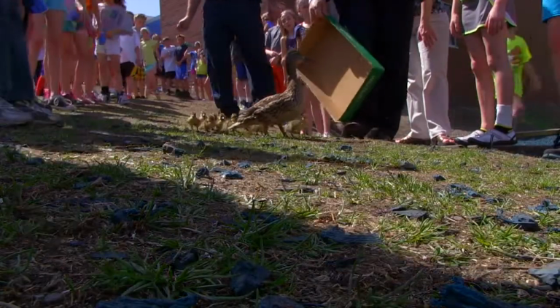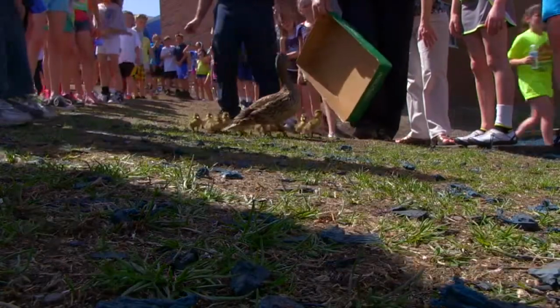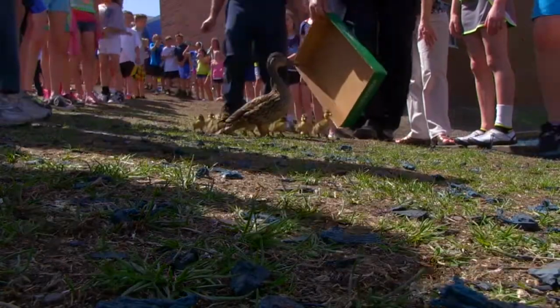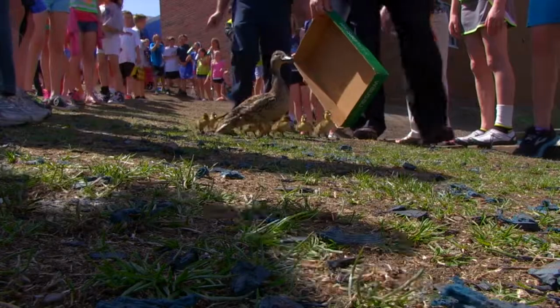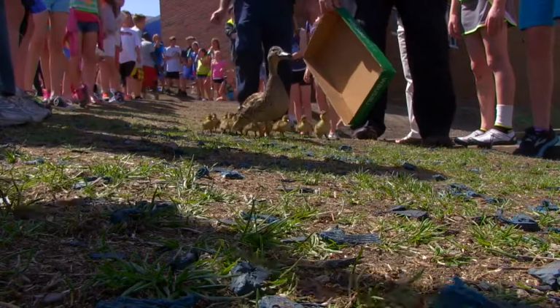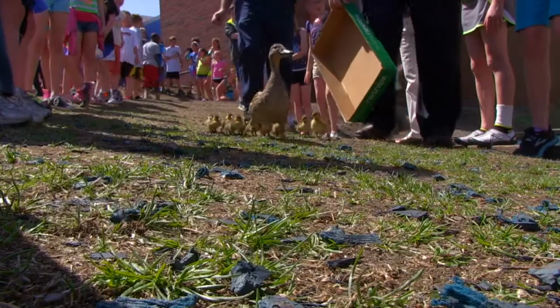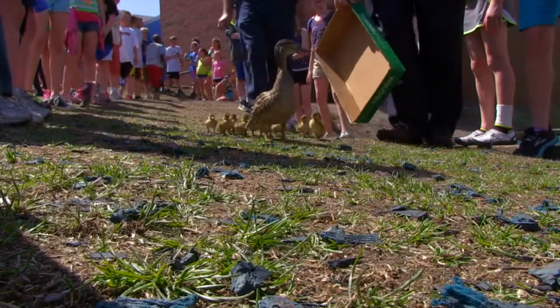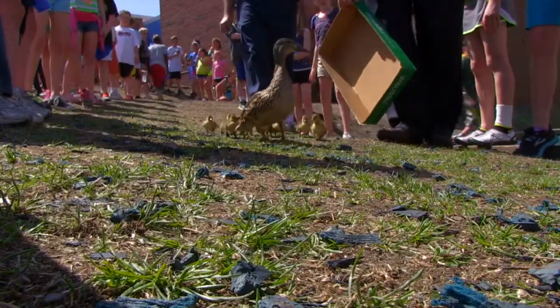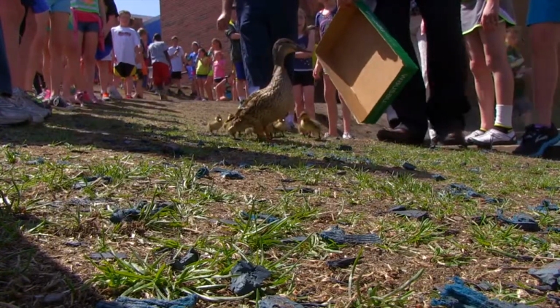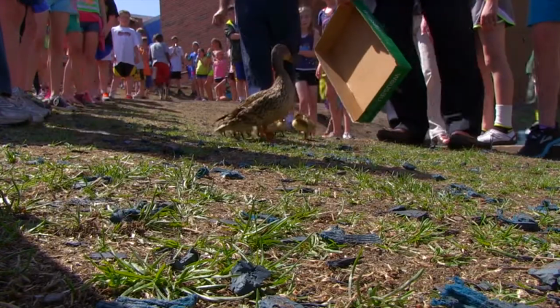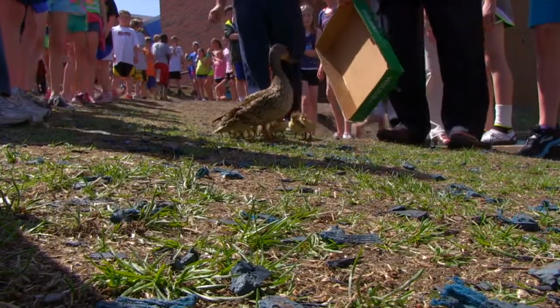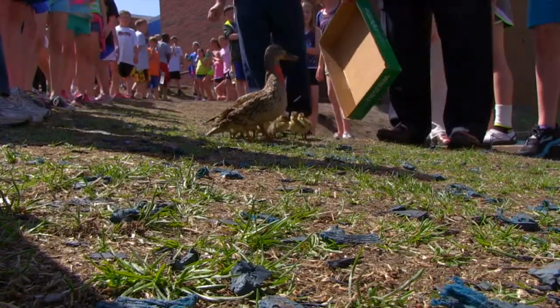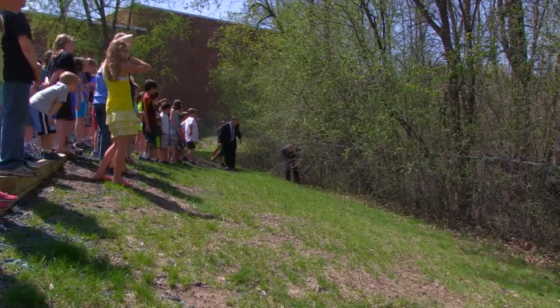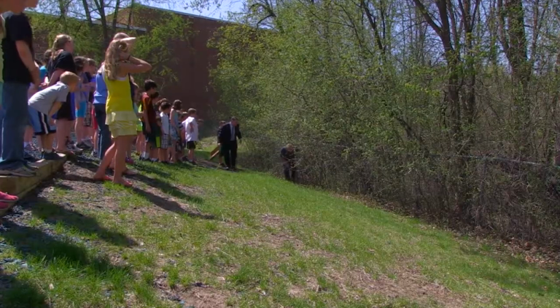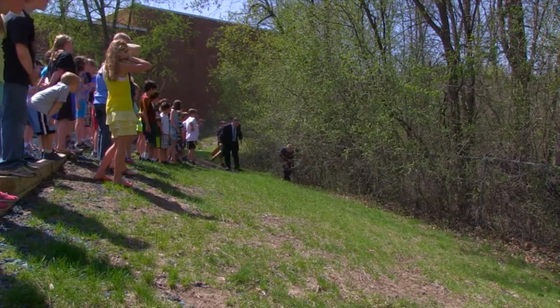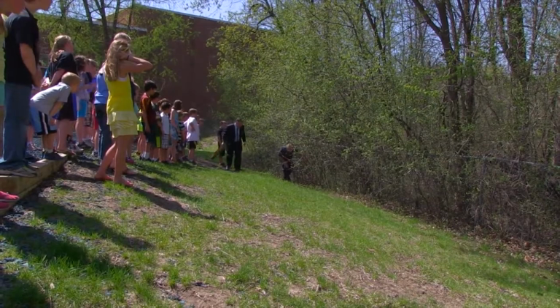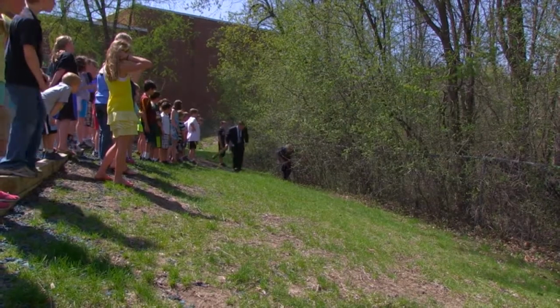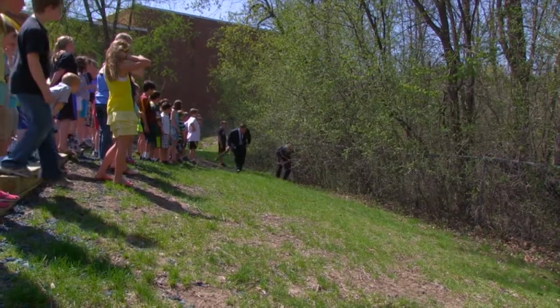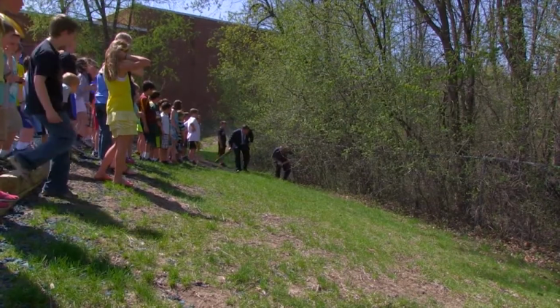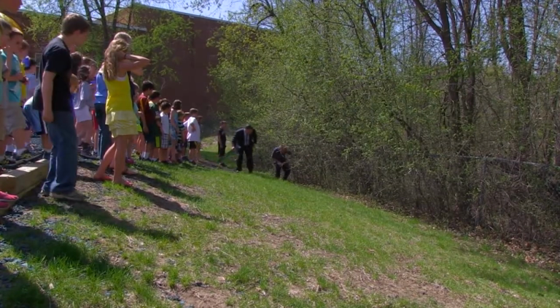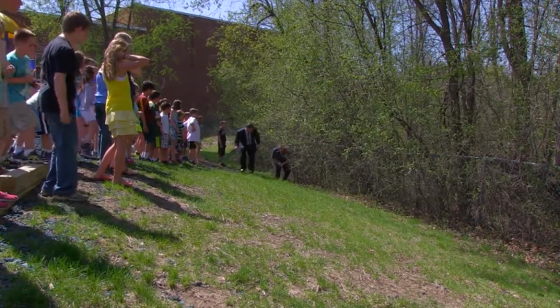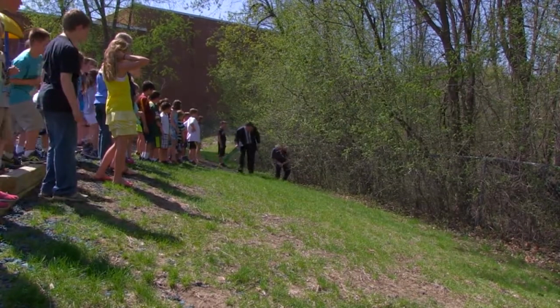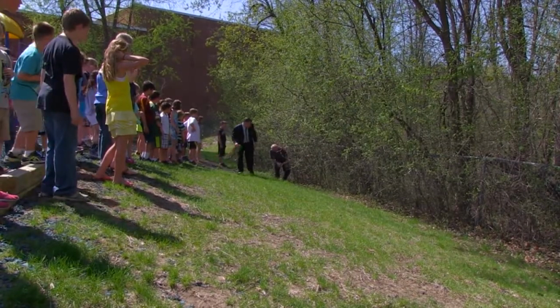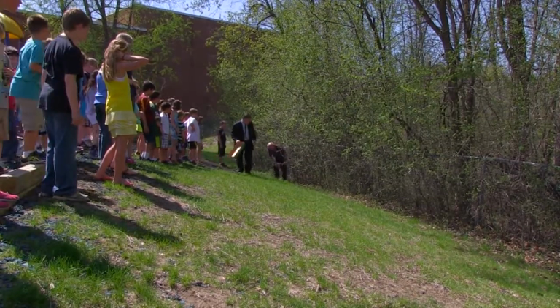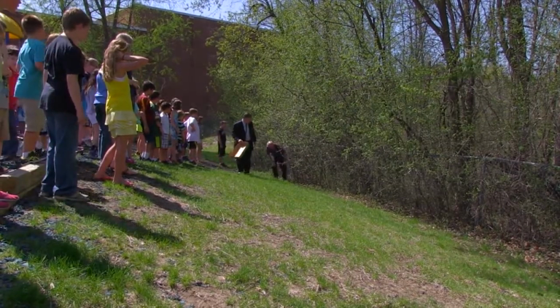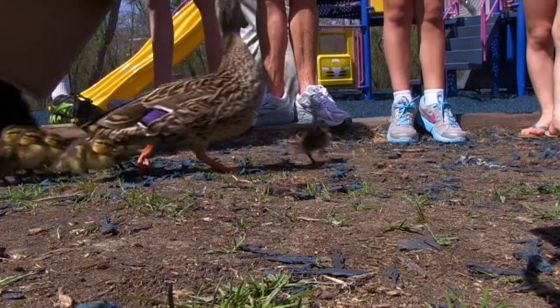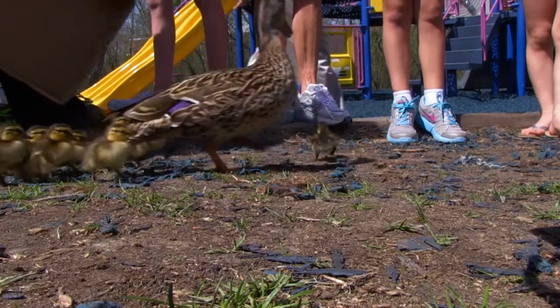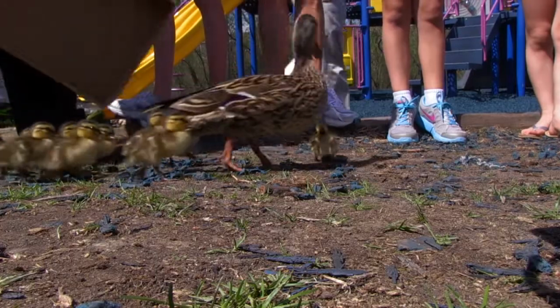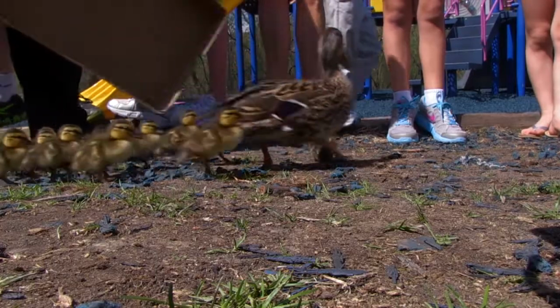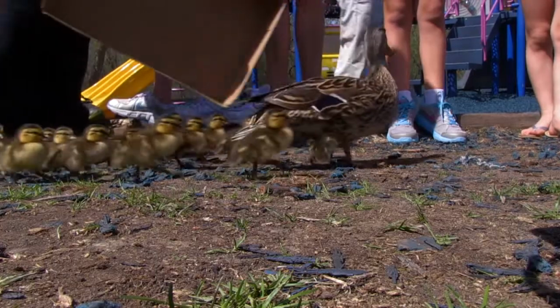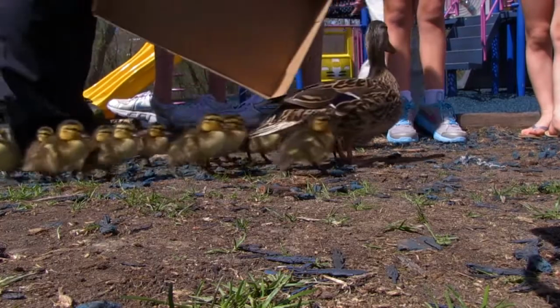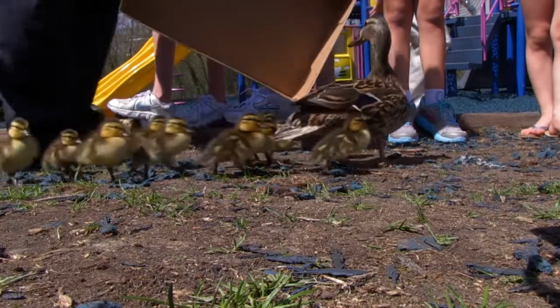That's why today we had first graders helping form the human hallway for the ducks to get outside, and fifth graders — because it's kind of a tradition to have fifth graders do this before they get to leave Clear Springs.